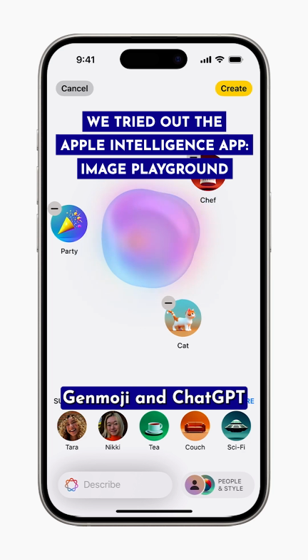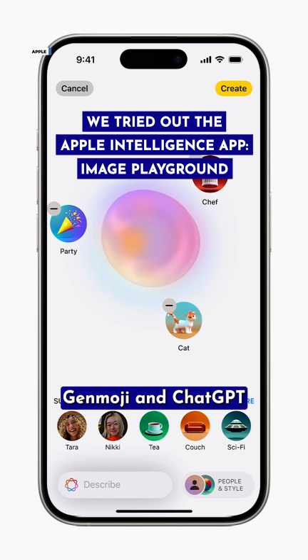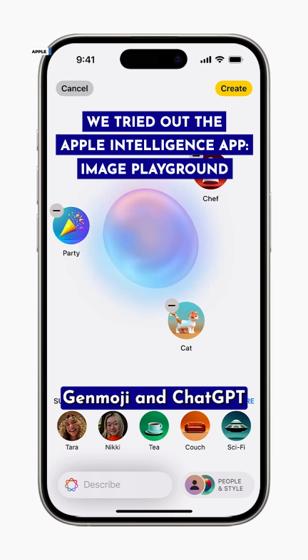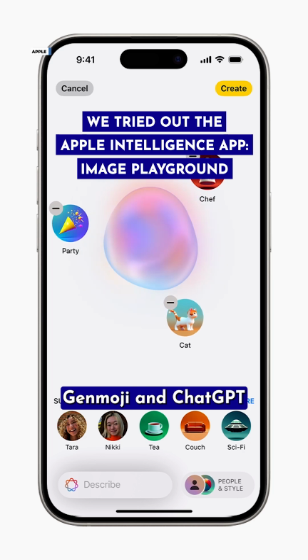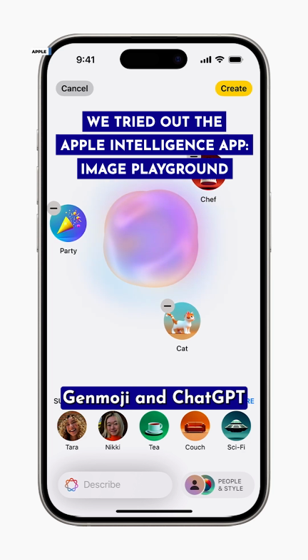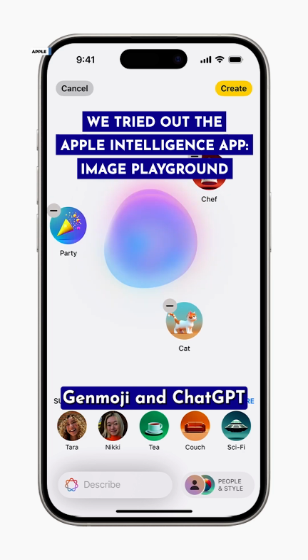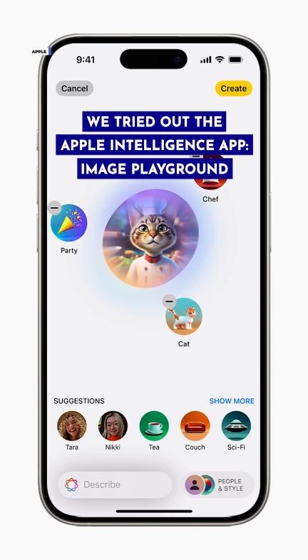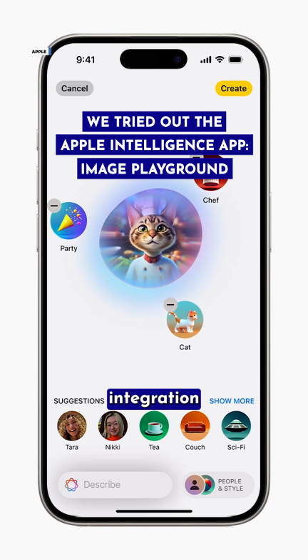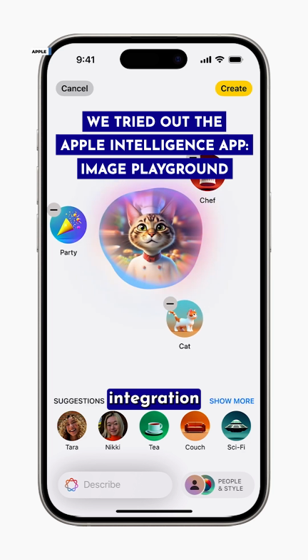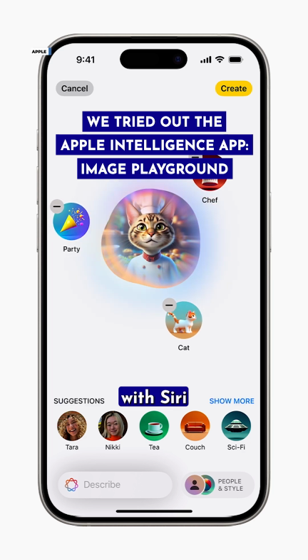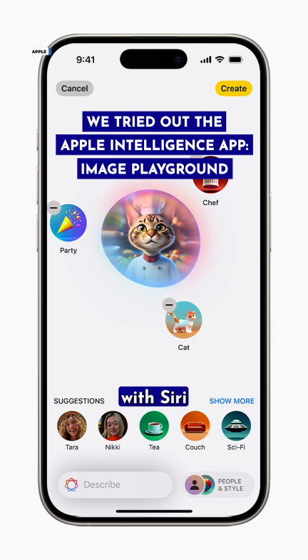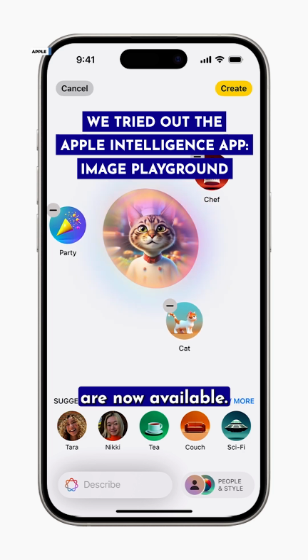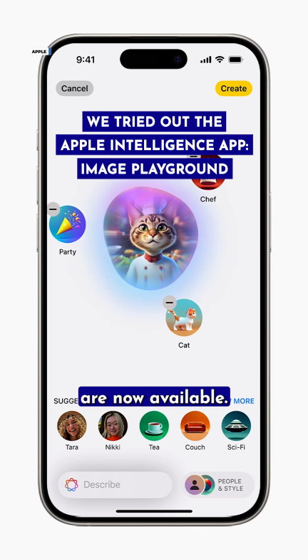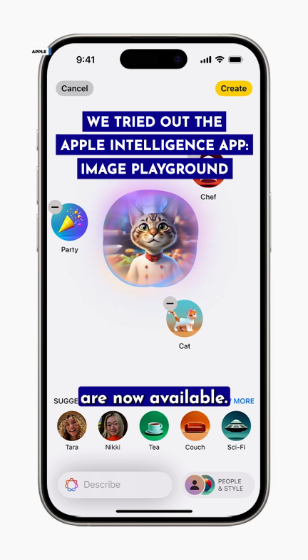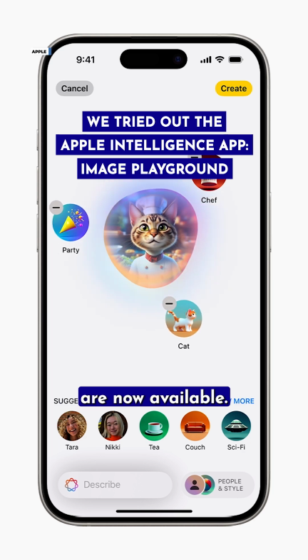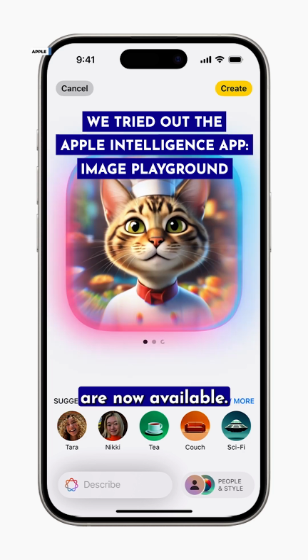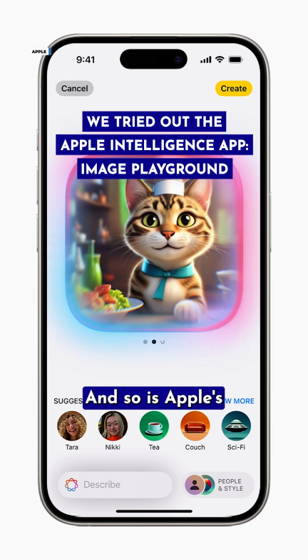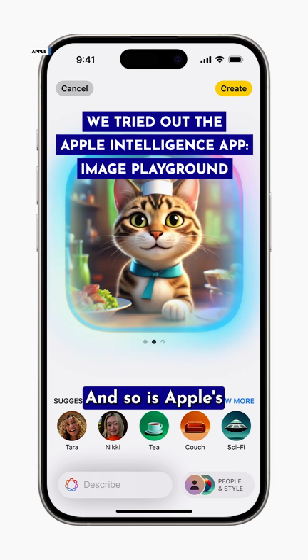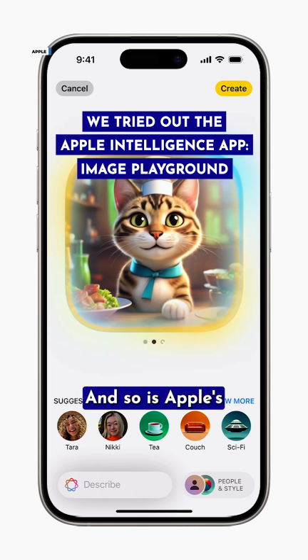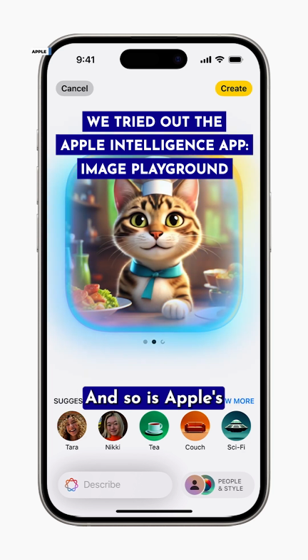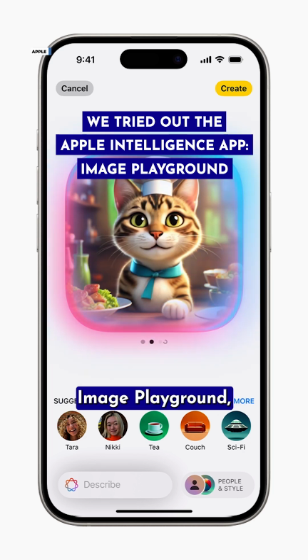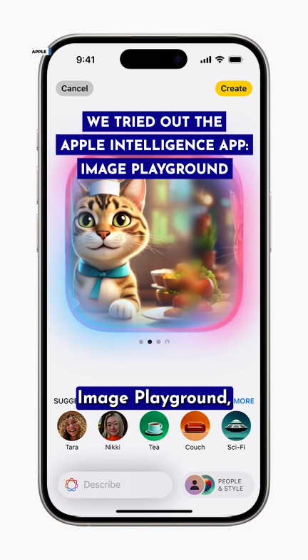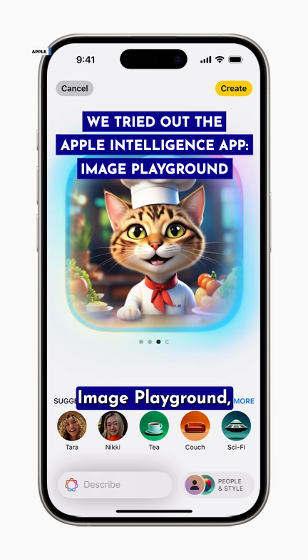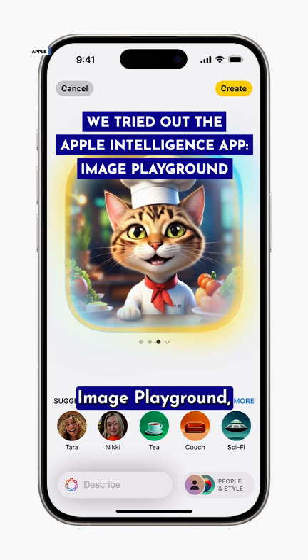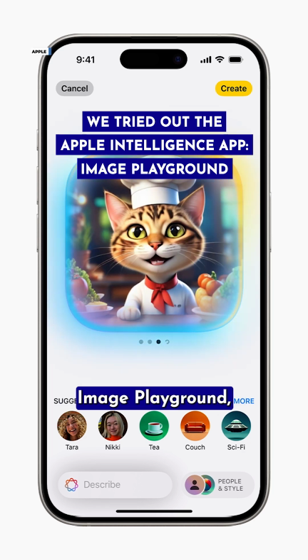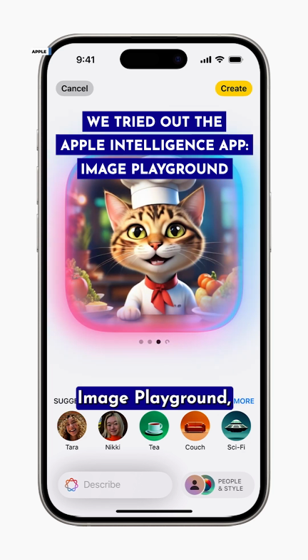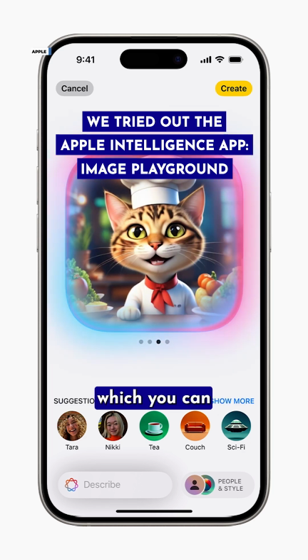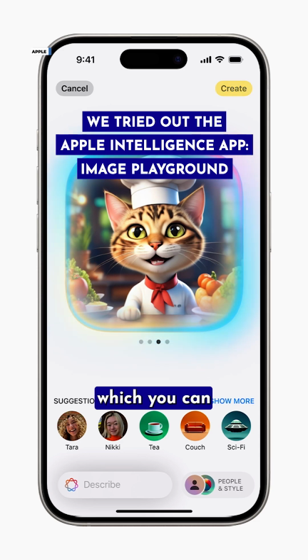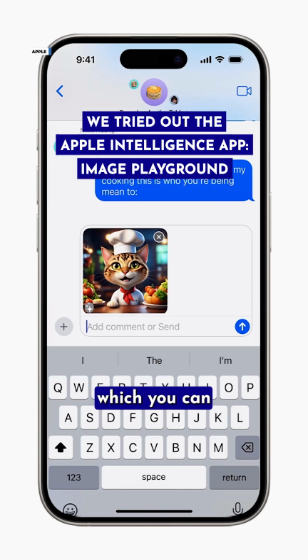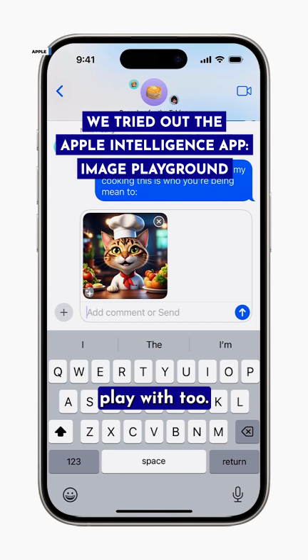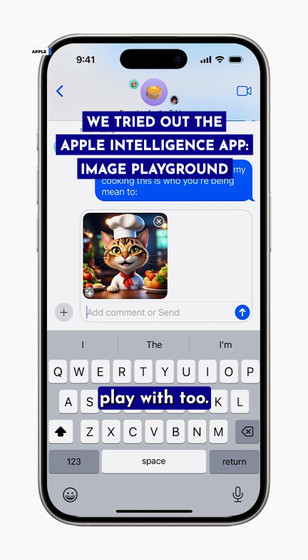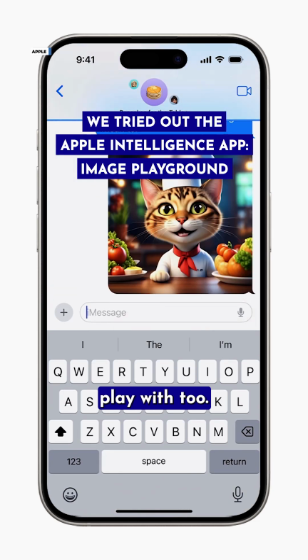Genmoji and ChatGPT integration with Siri are now available, and so is Apple's Image Playground, which you can play with too.